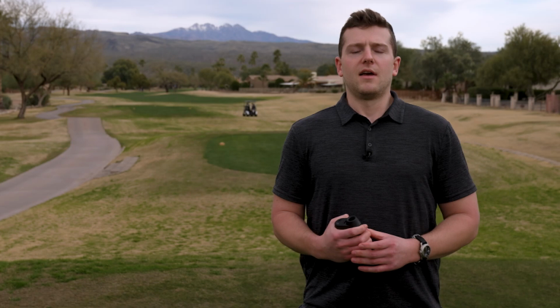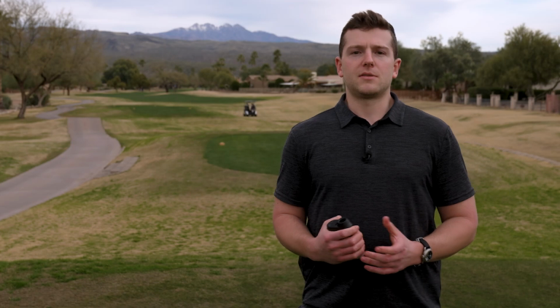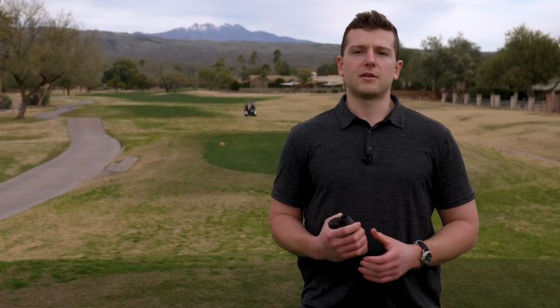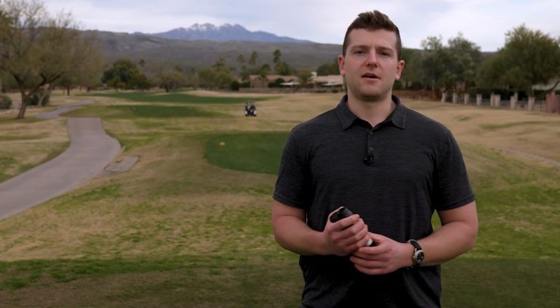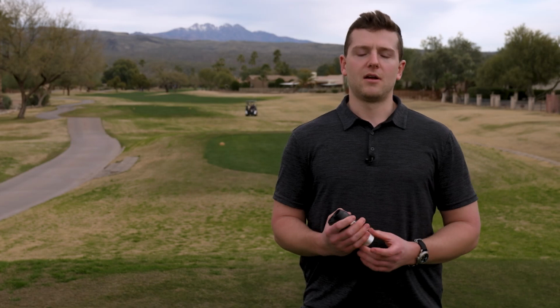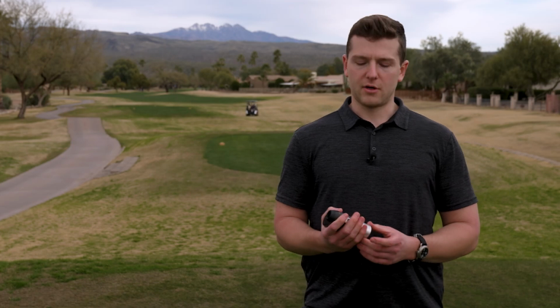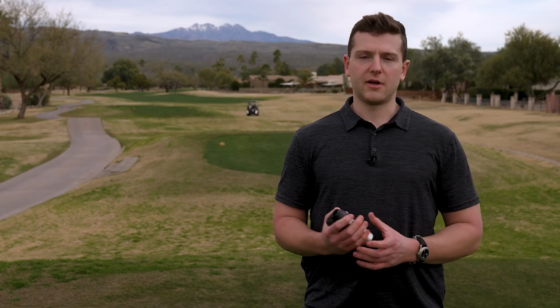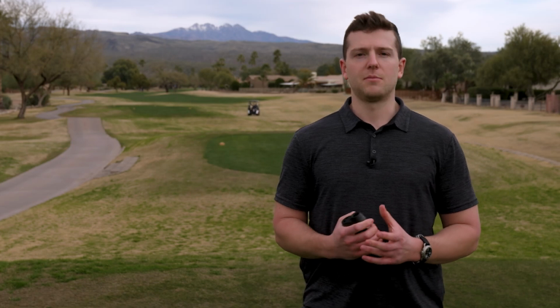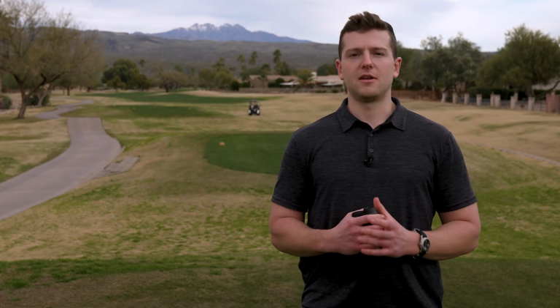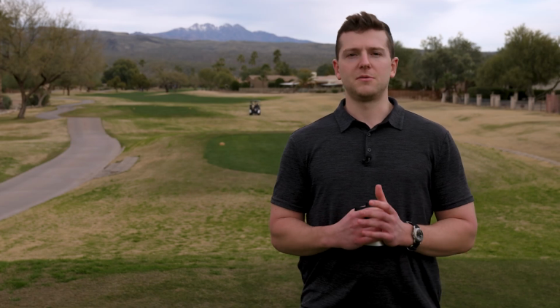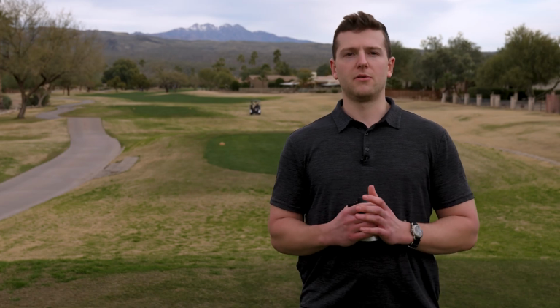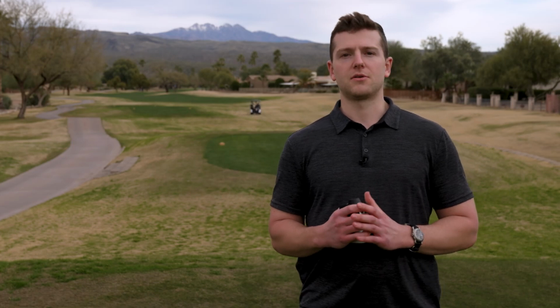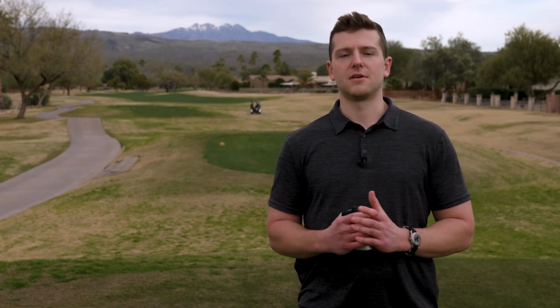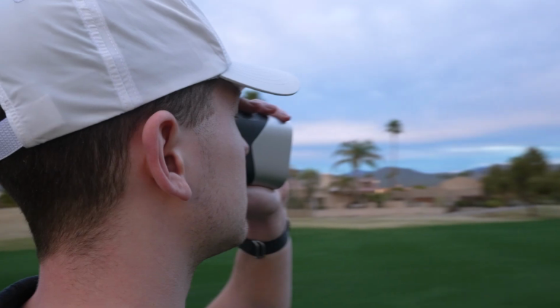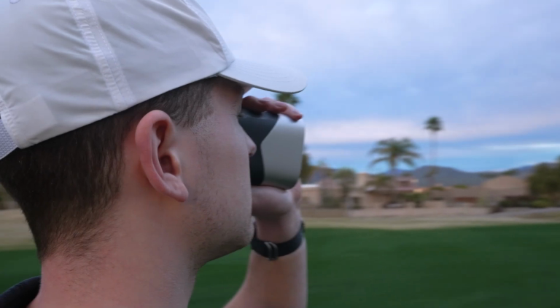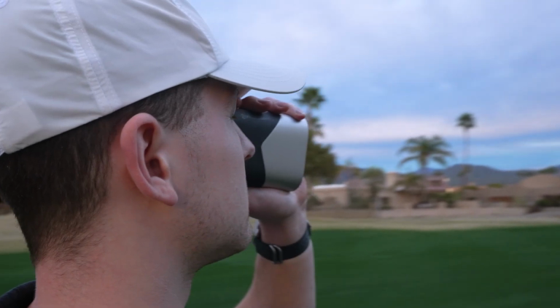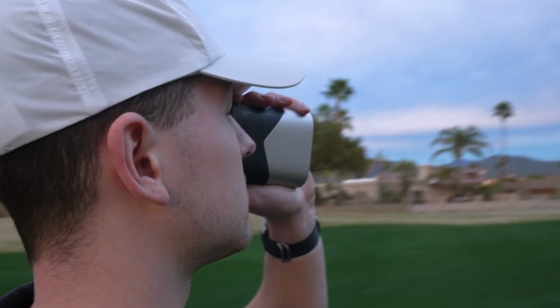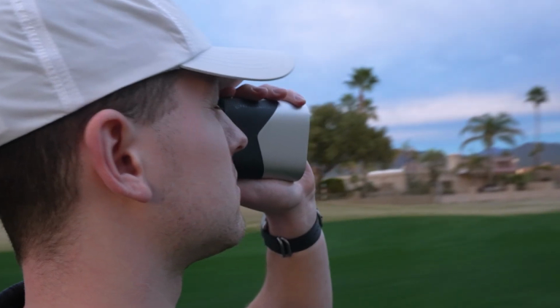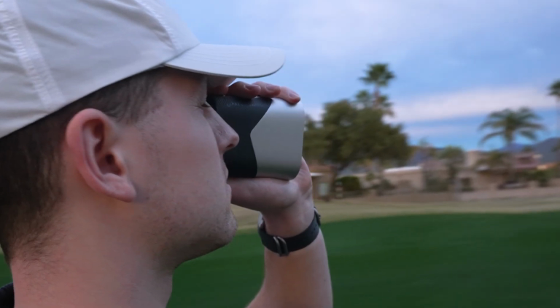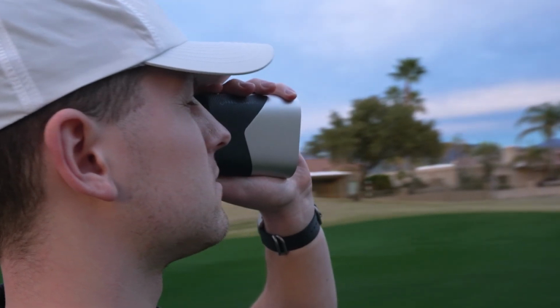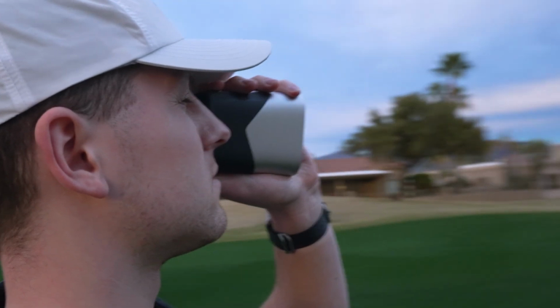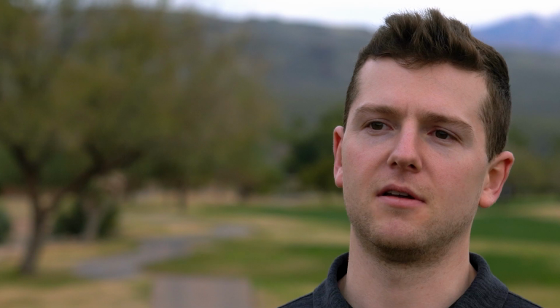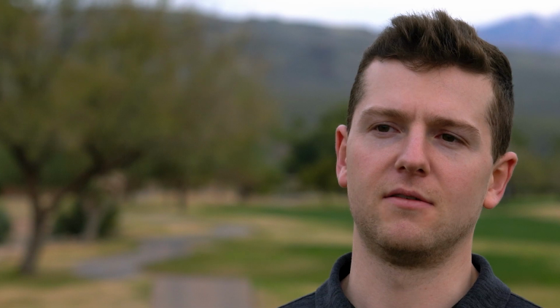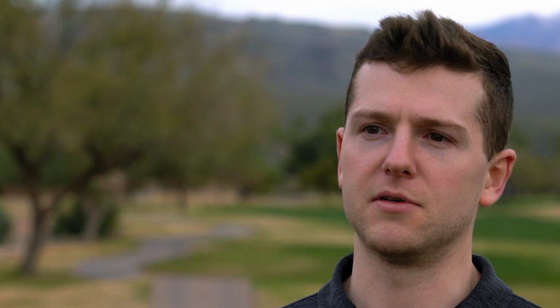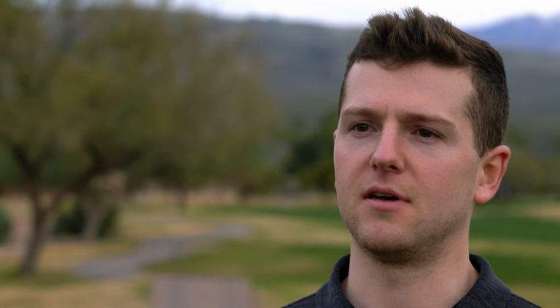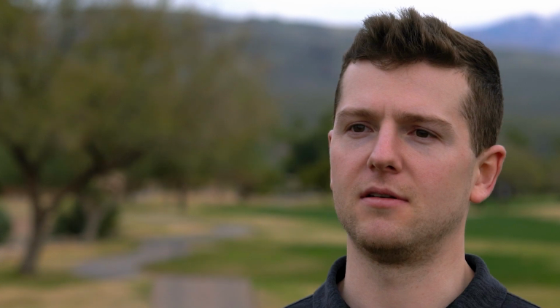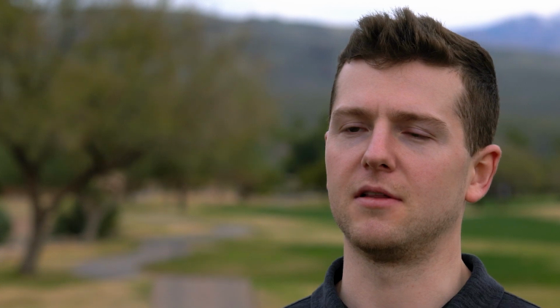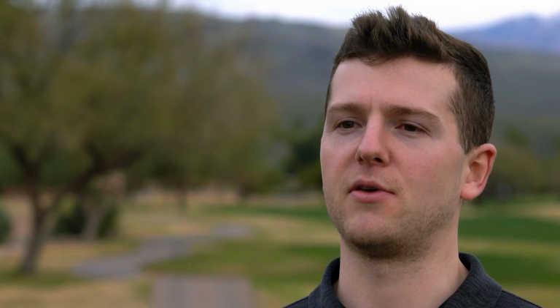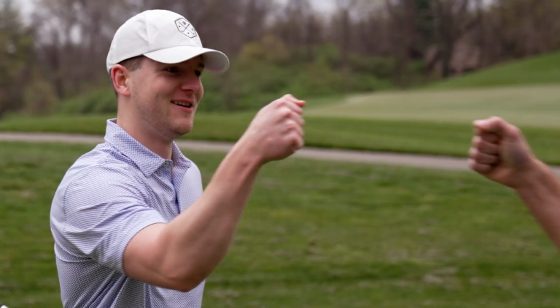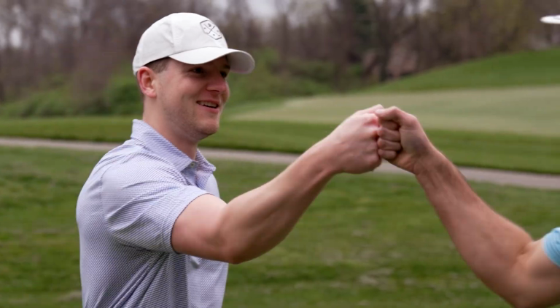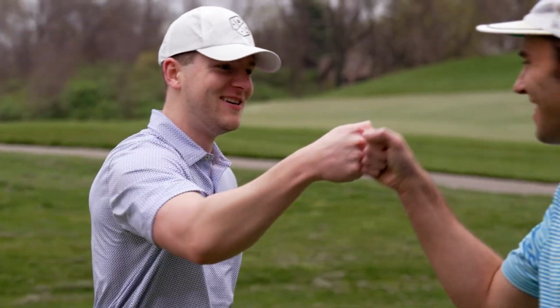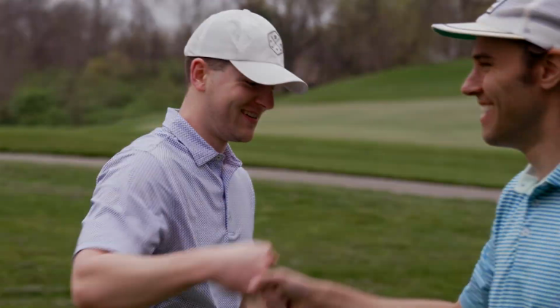As a product designer, I wanted to create something that helps you lower your scores on the course, and also something that looks good, feels good, and lets you have more fun playing golf.